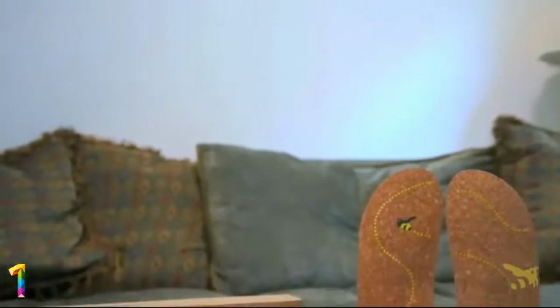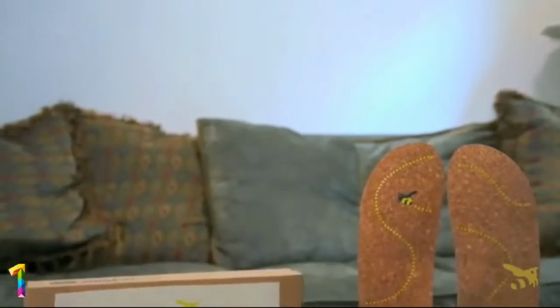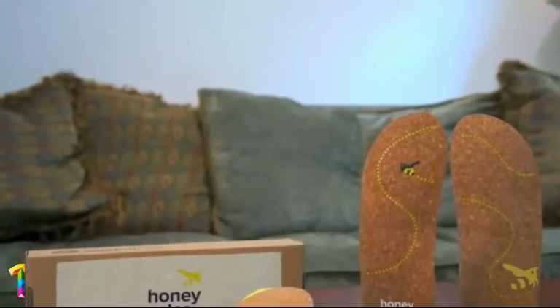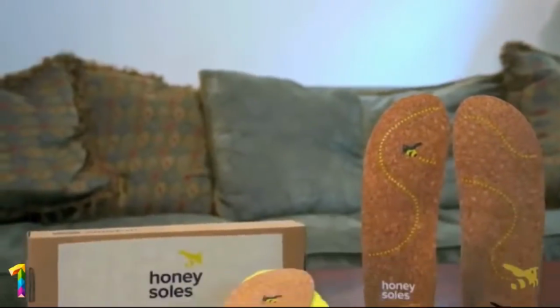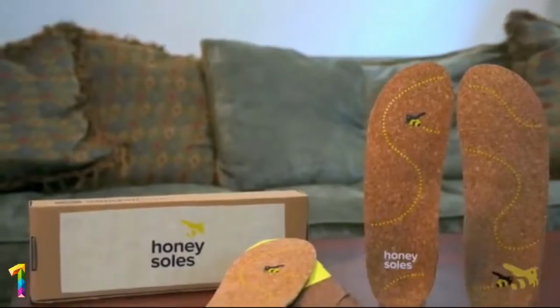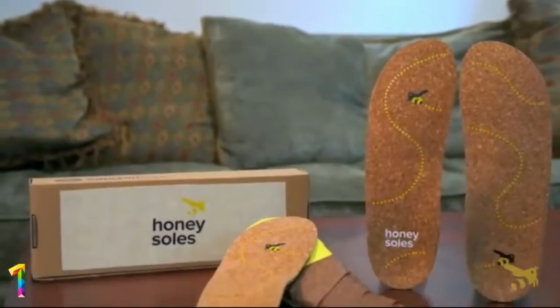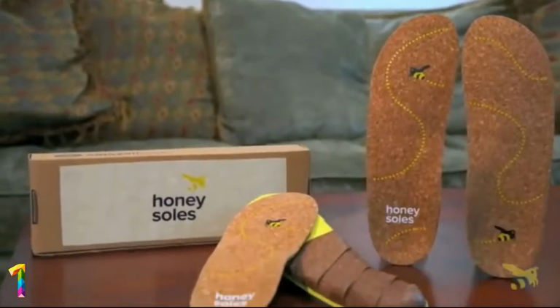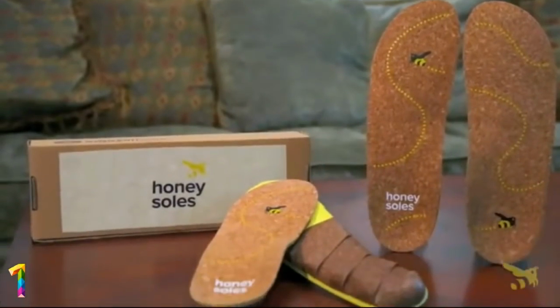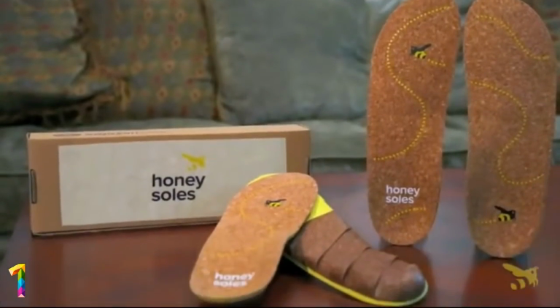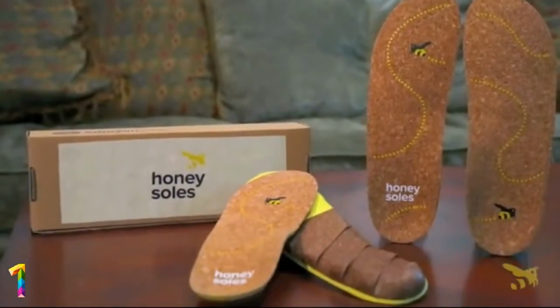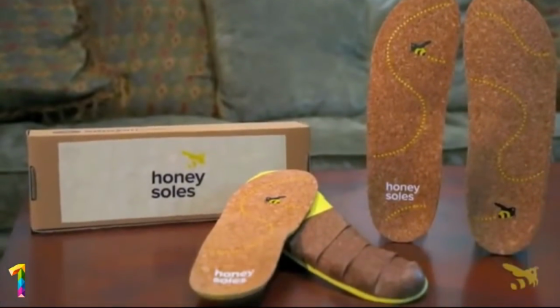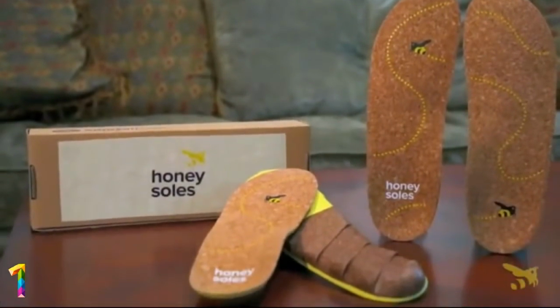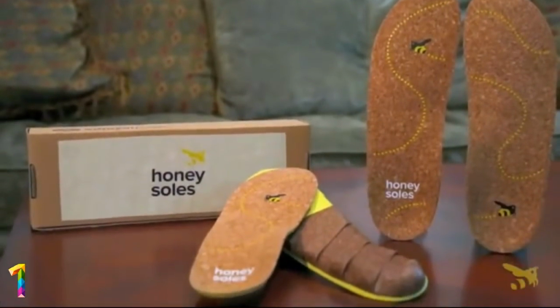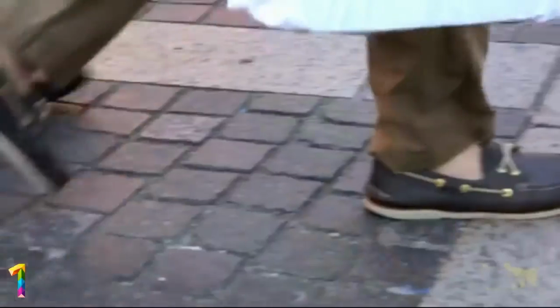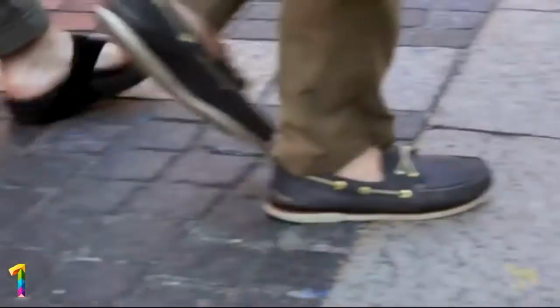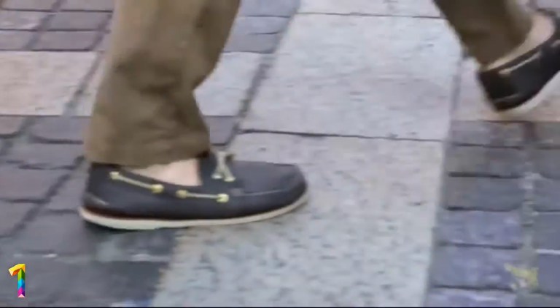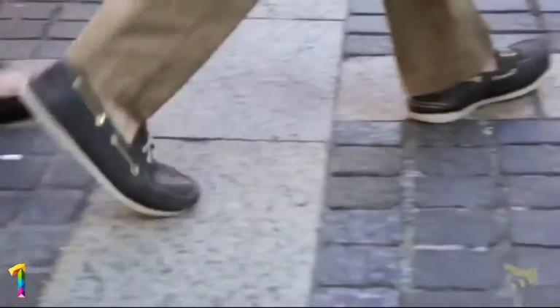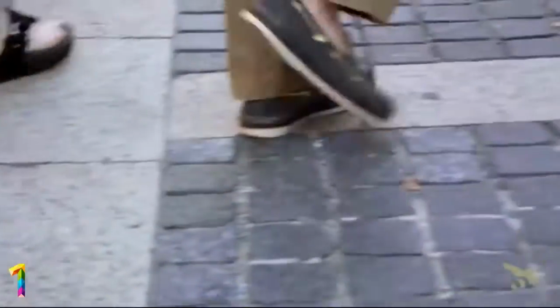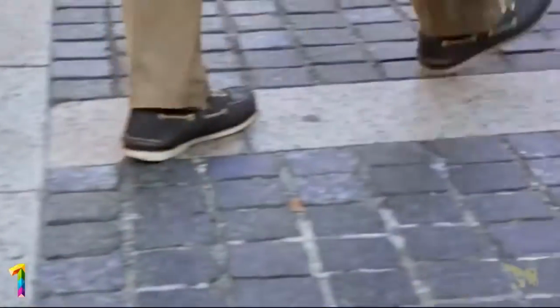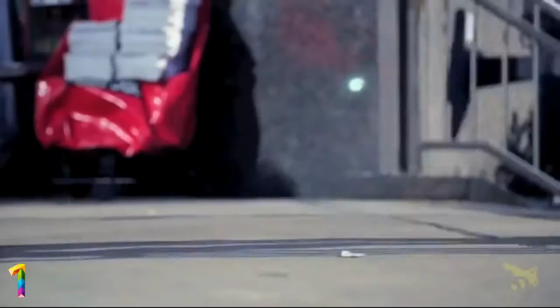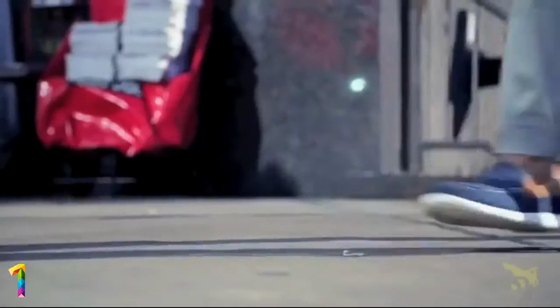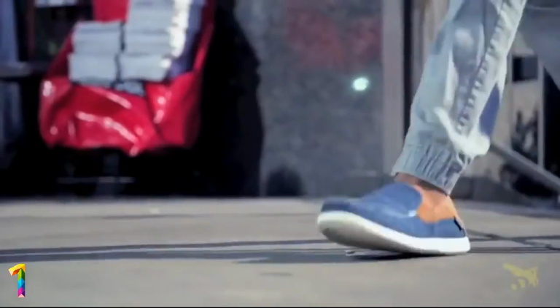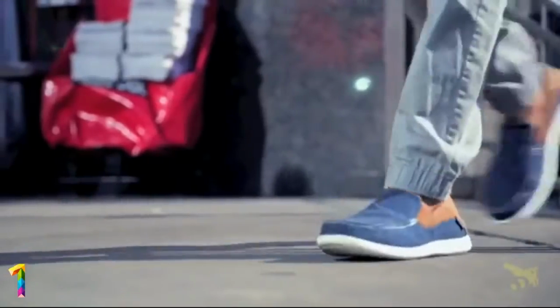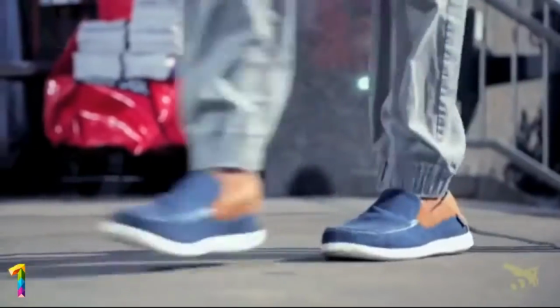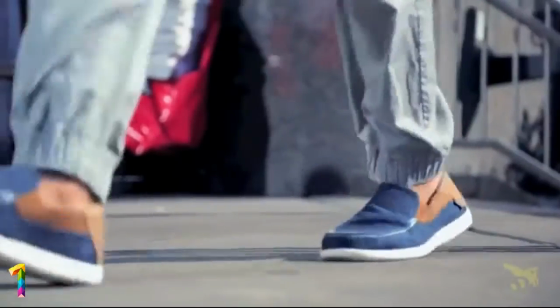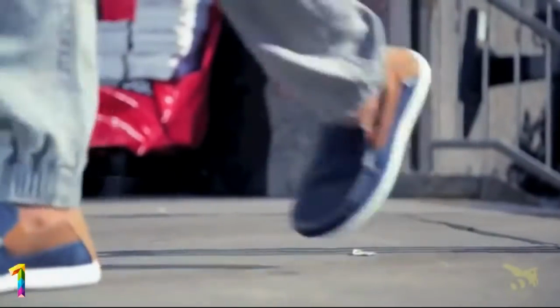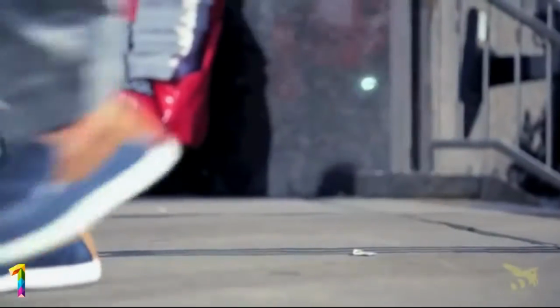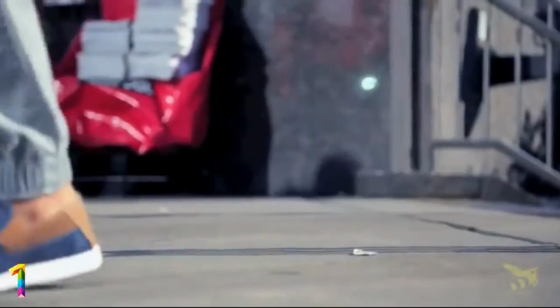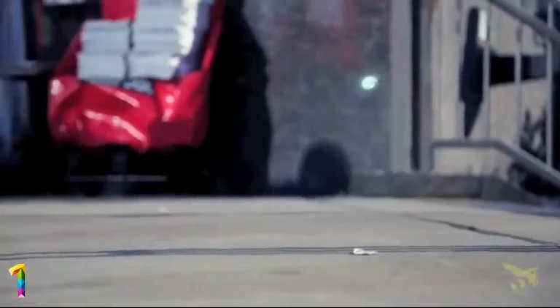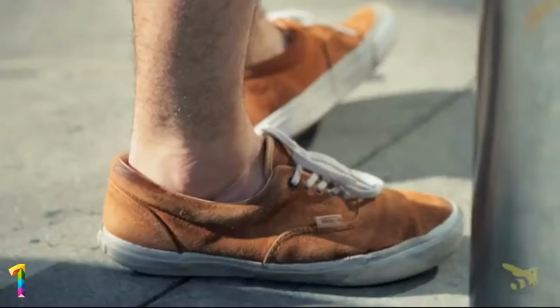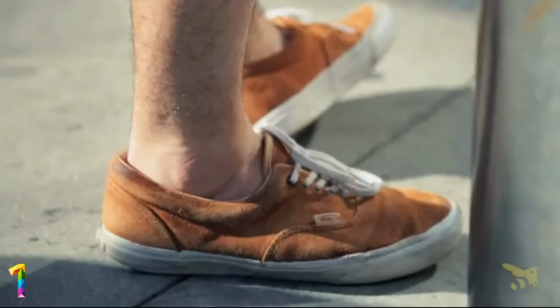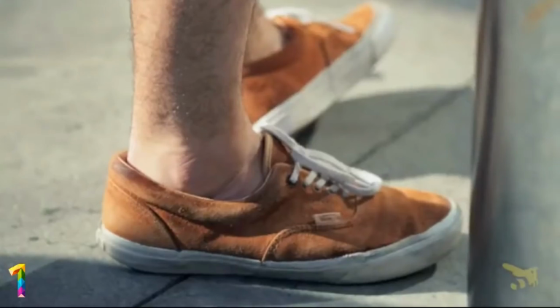Introducing HoneySoles — the best way to comfortably wear any of your shoes without socks.